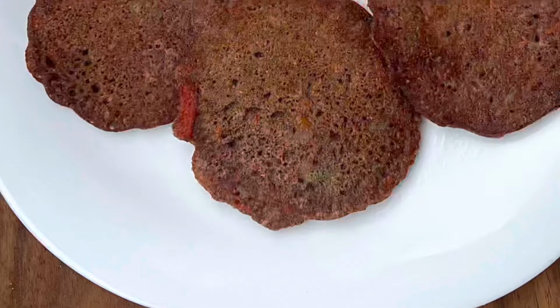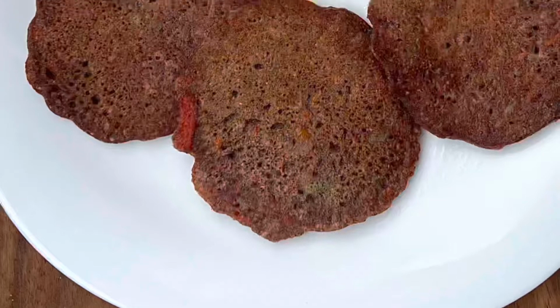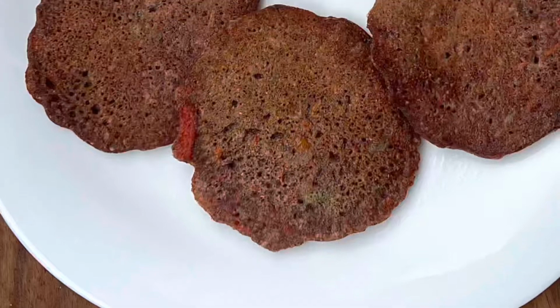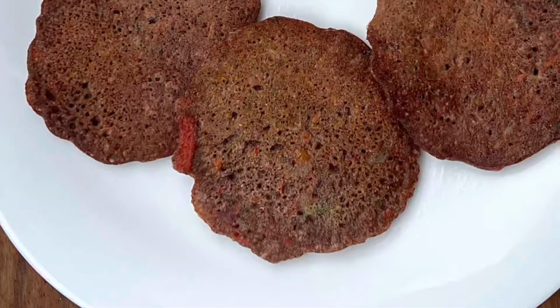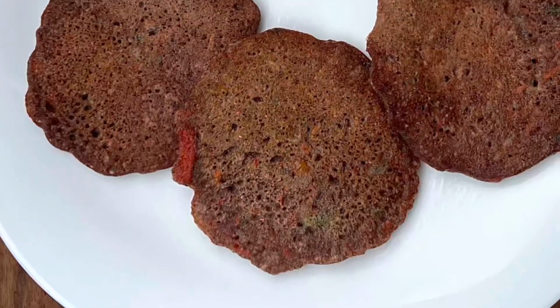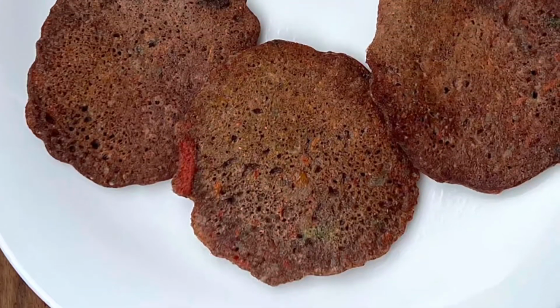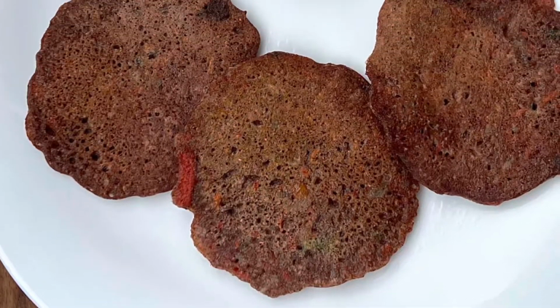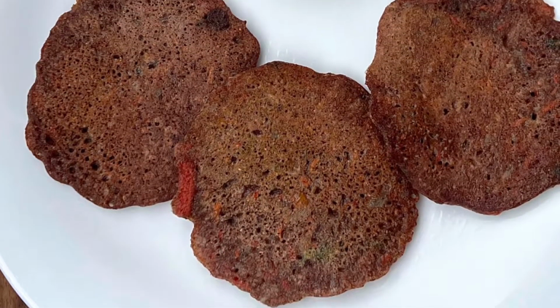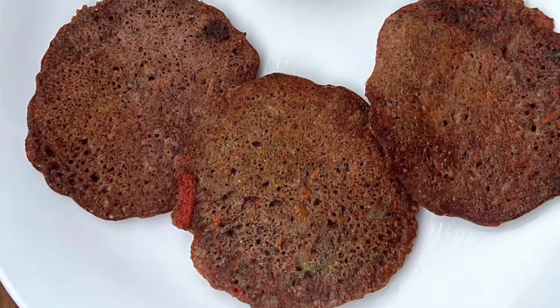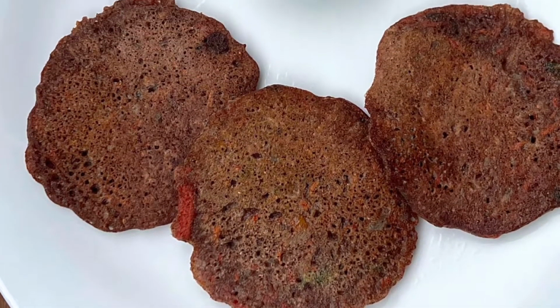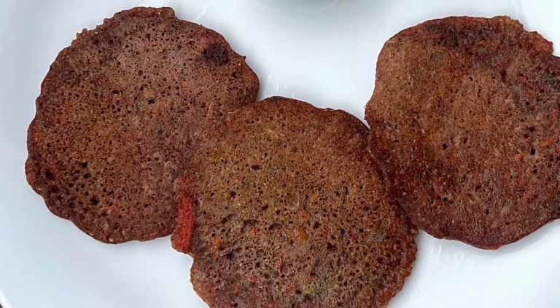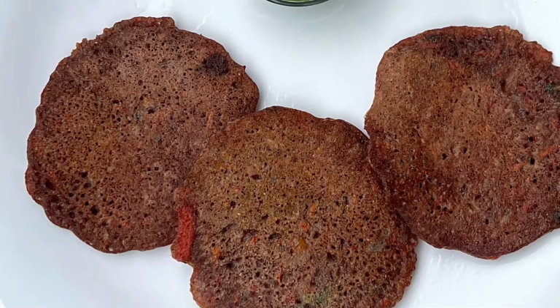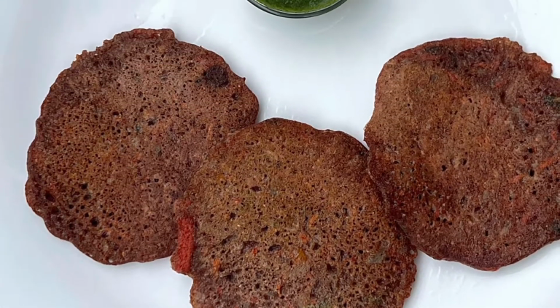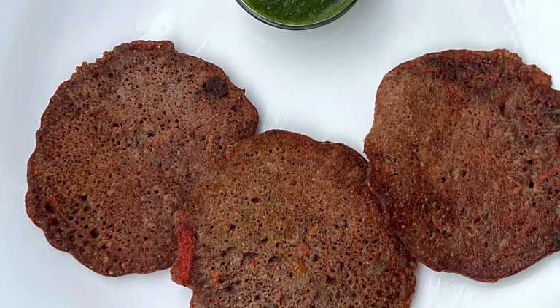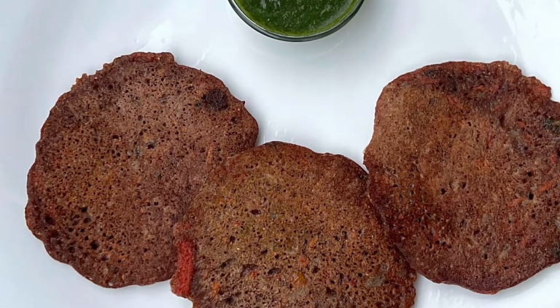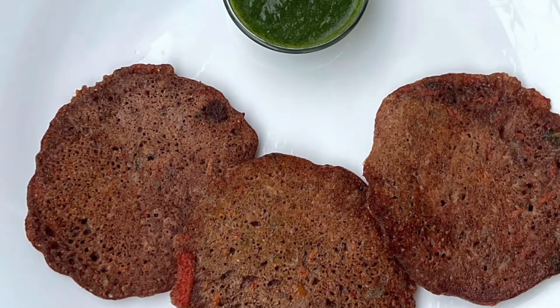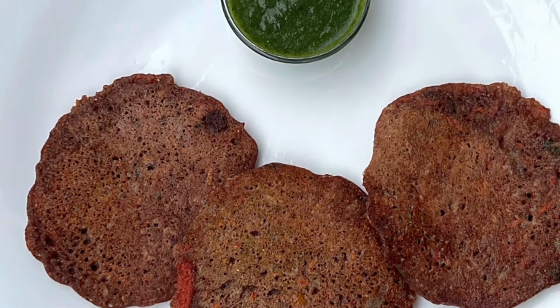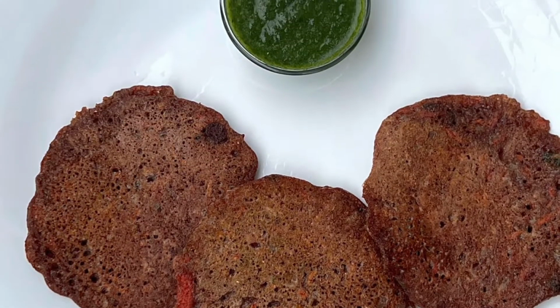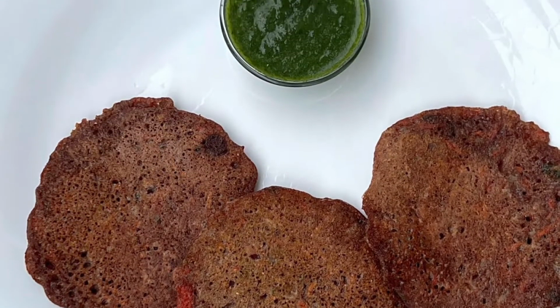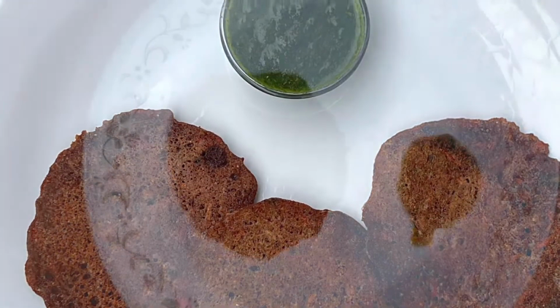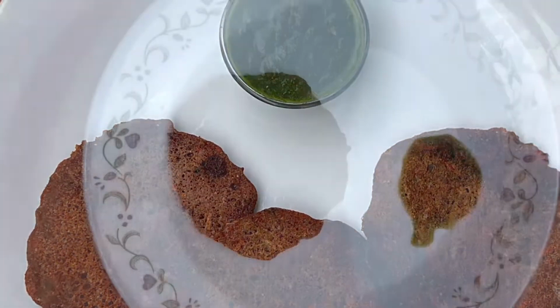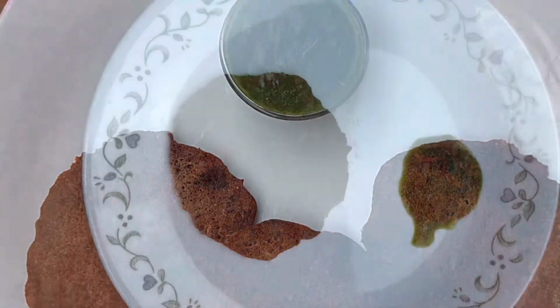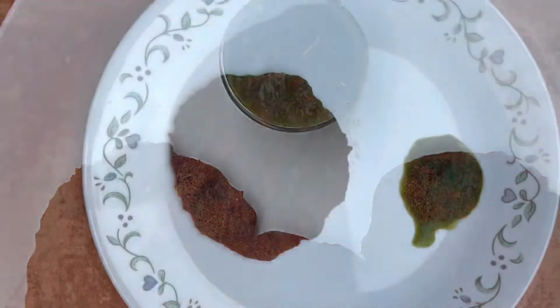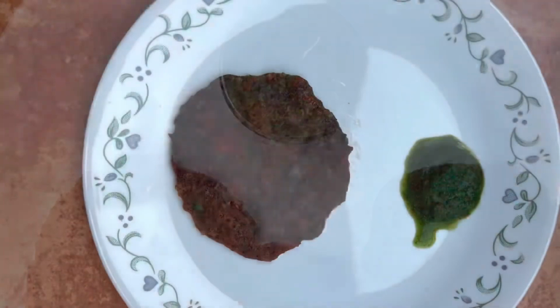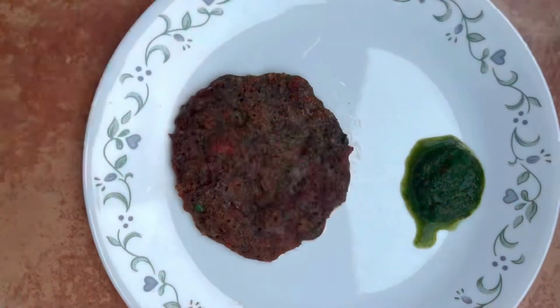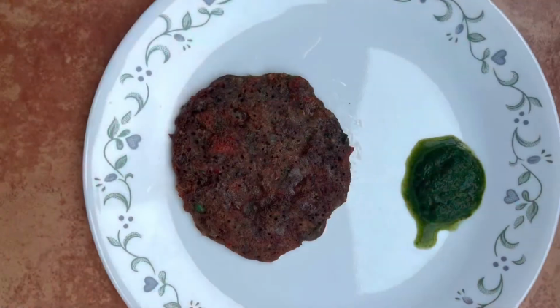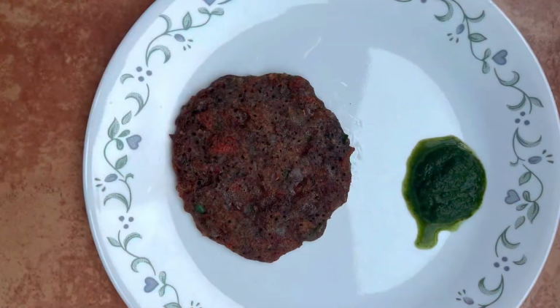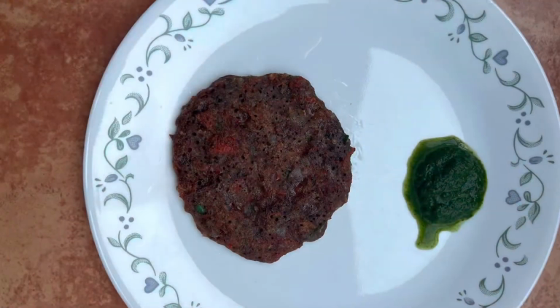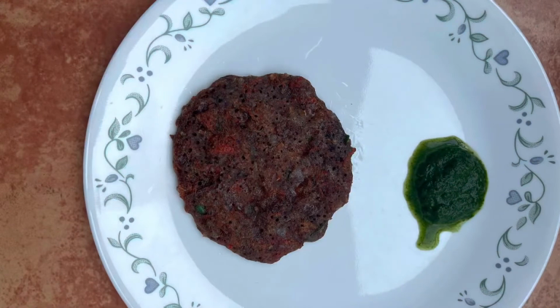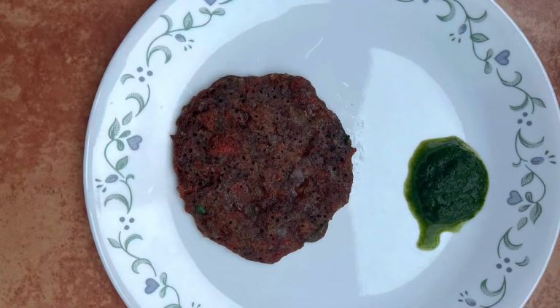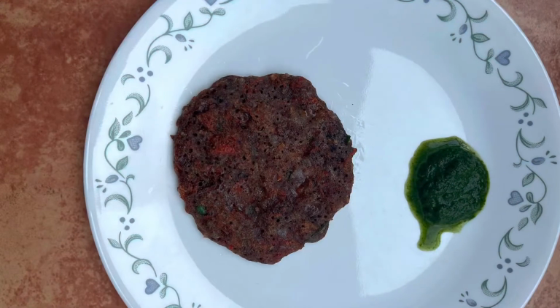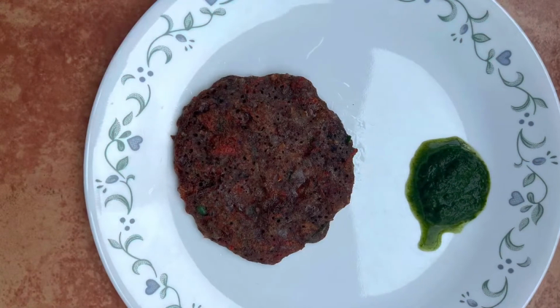Namaste! Ragi is rich in fiber that helps in weight loss. Let's make instant breakfast Ragi Uttappam today.